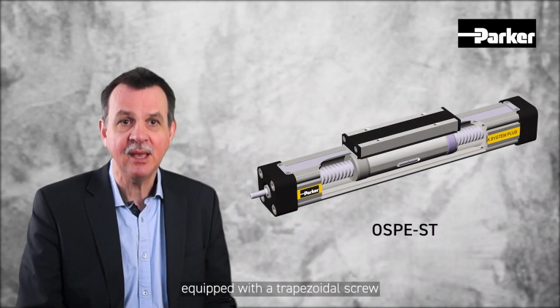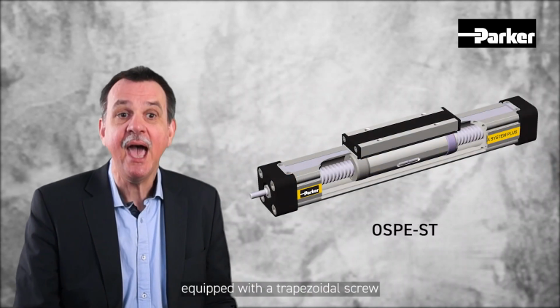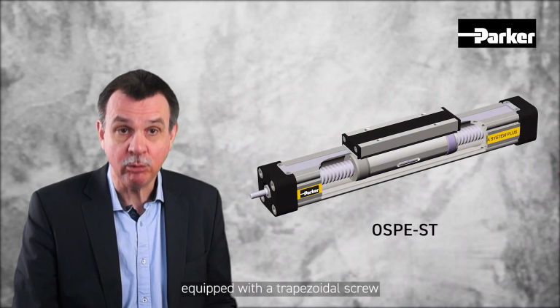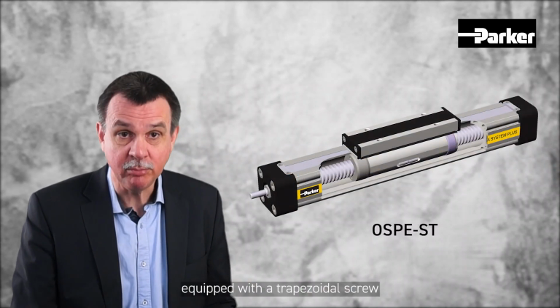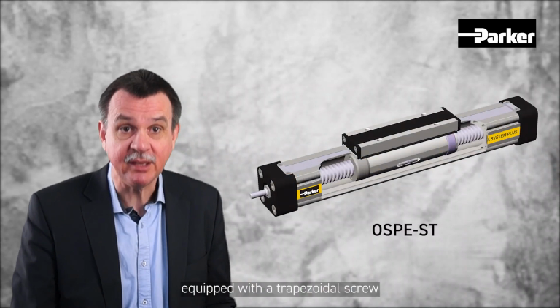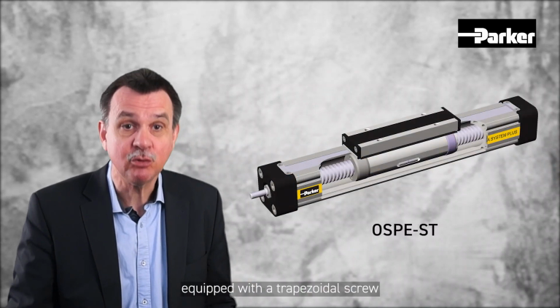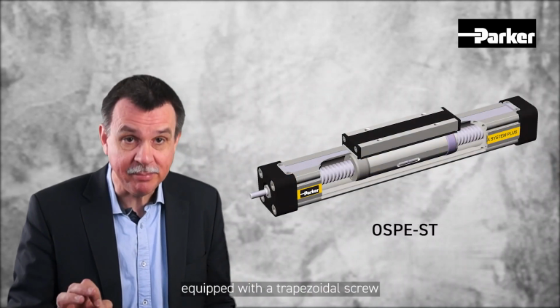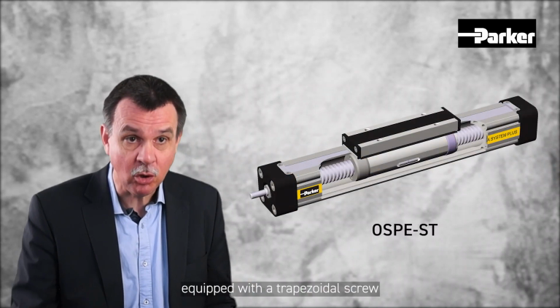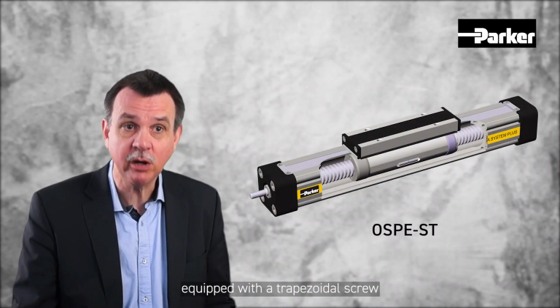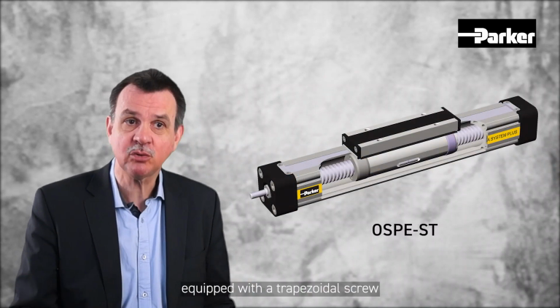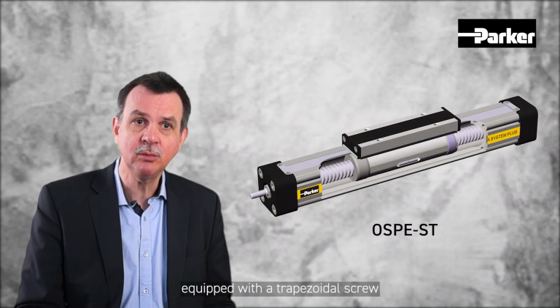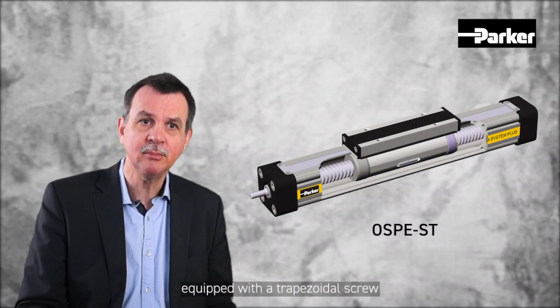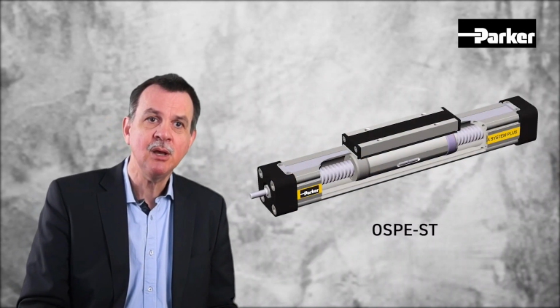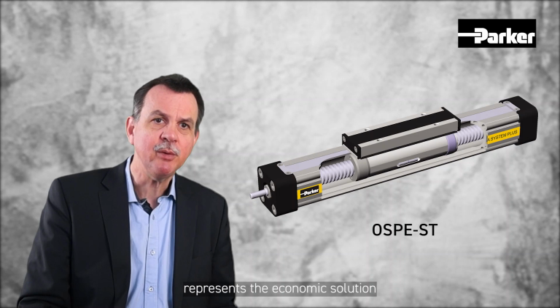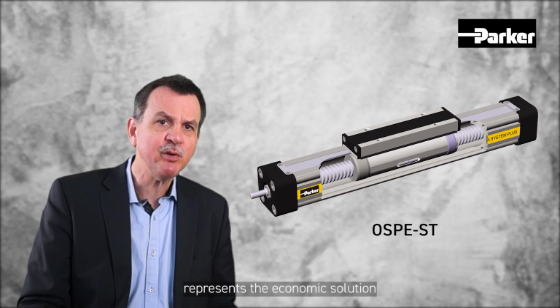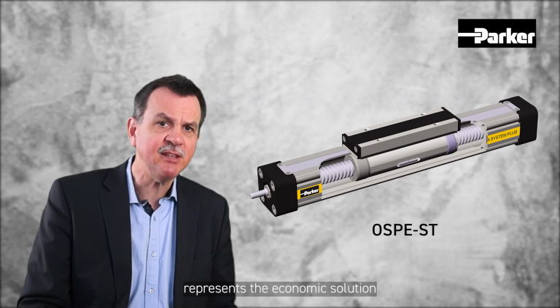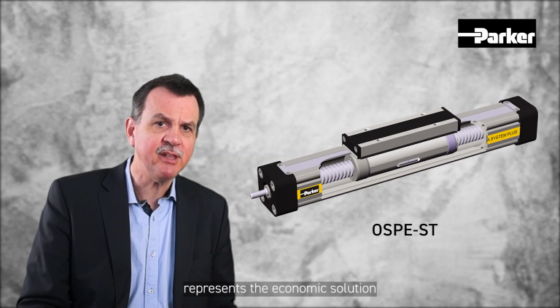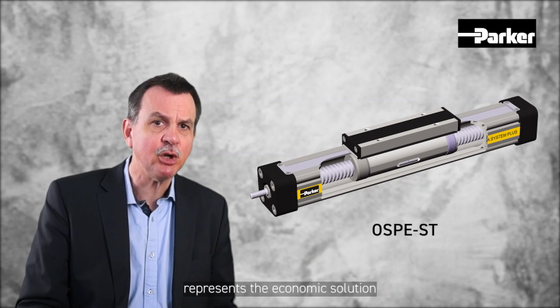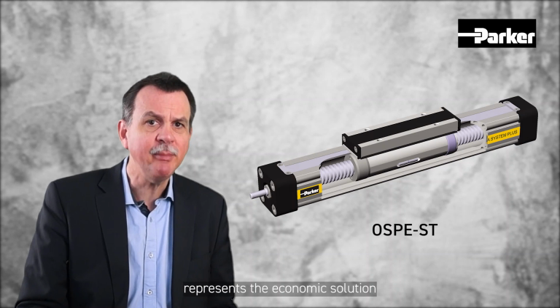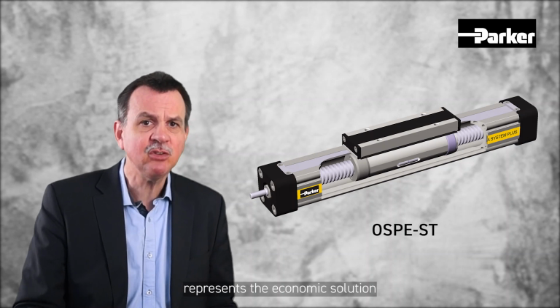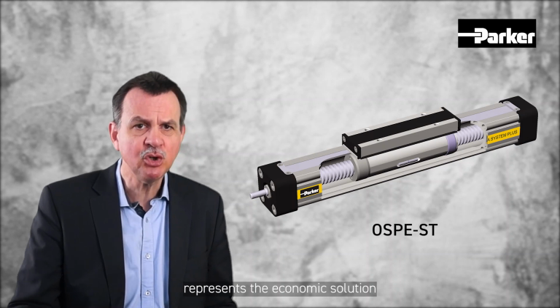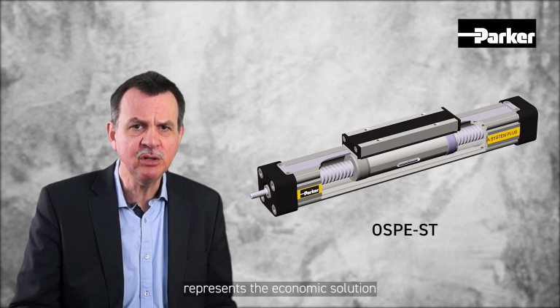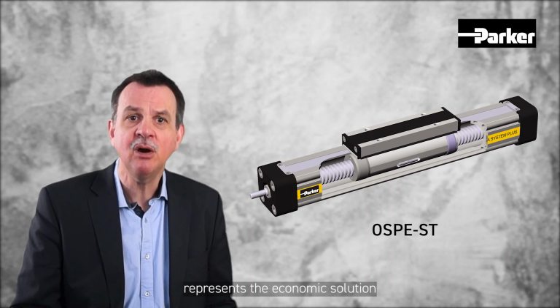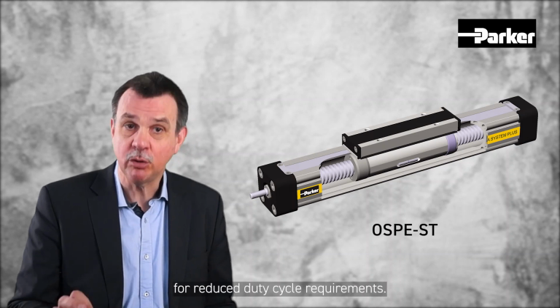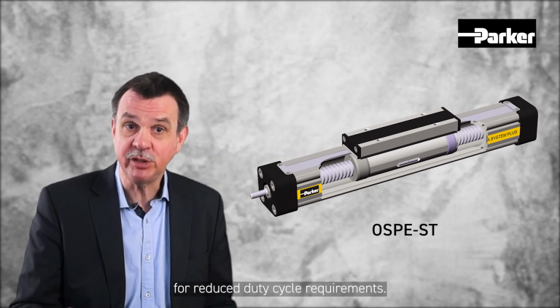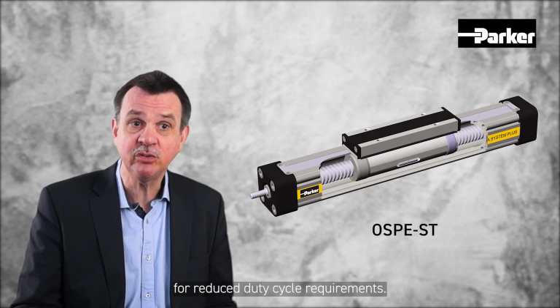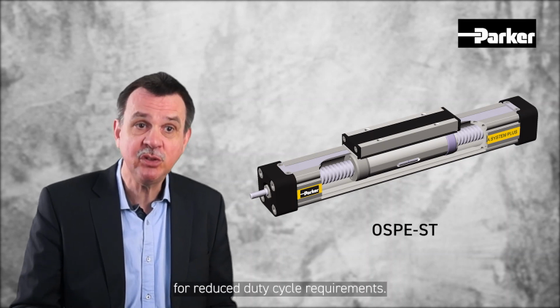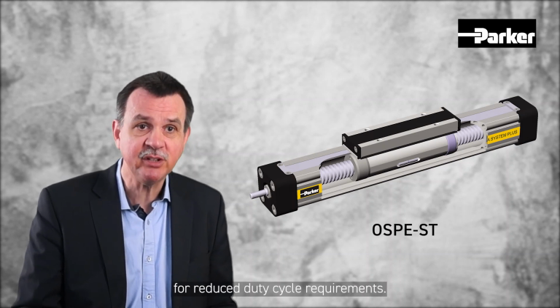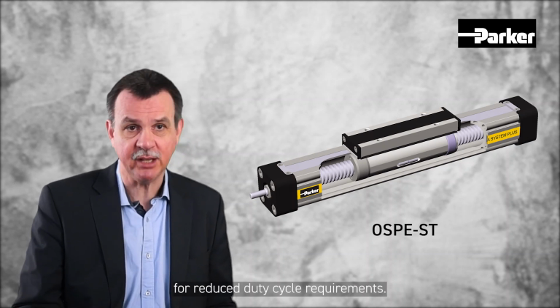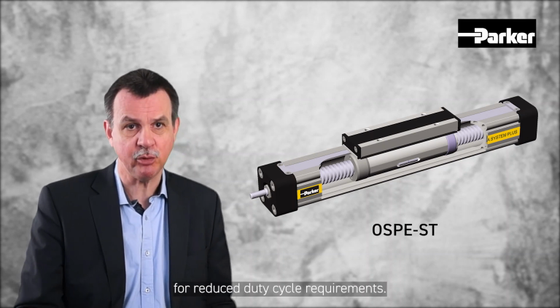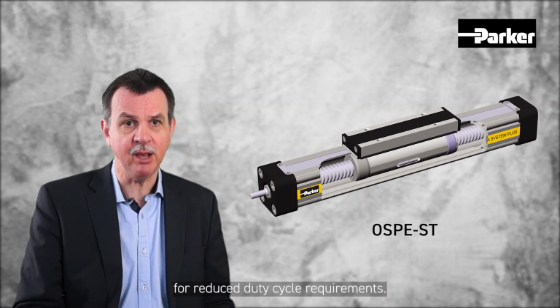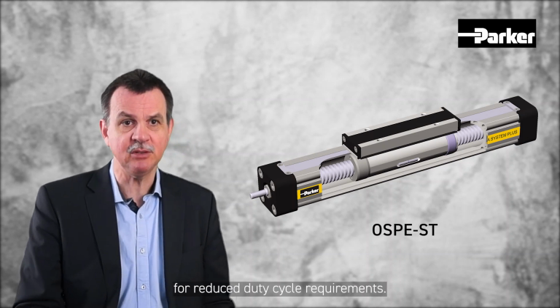The OSPE-ST, equipped with a trapezoidal screw, represents the economic solution for reduced duty cycle requirements.